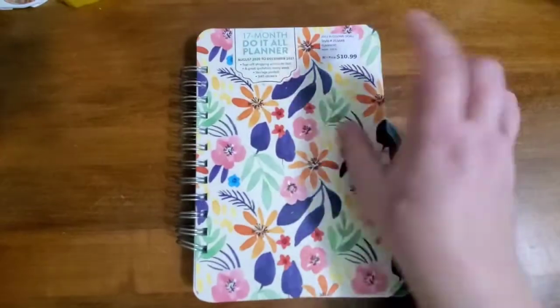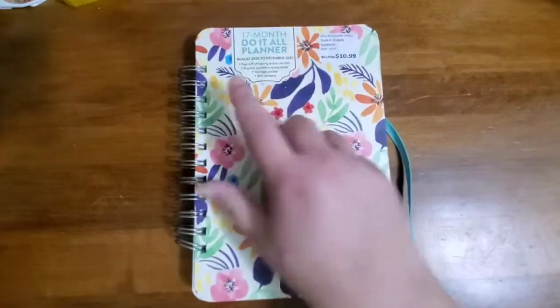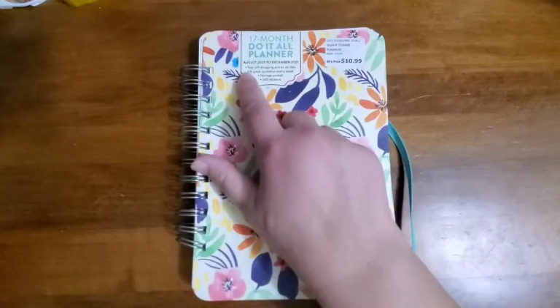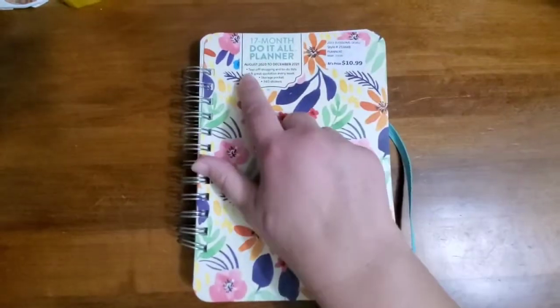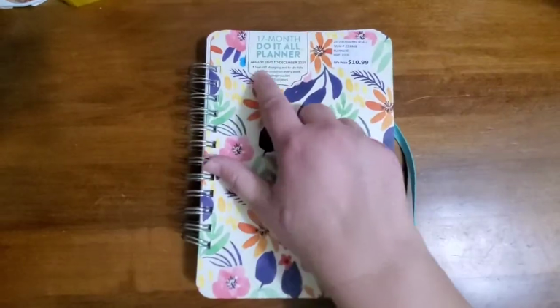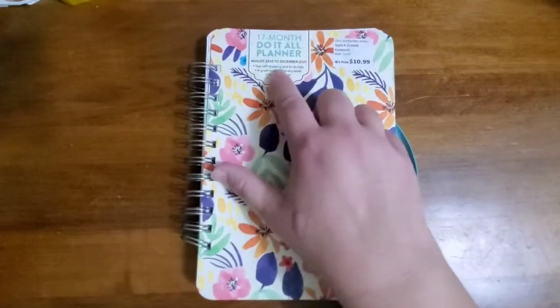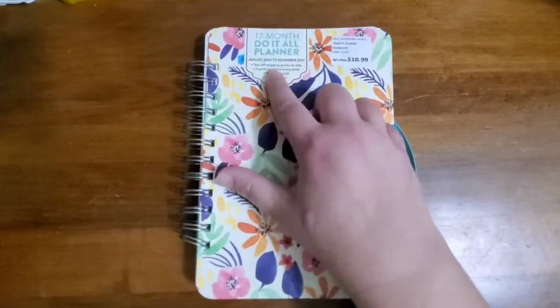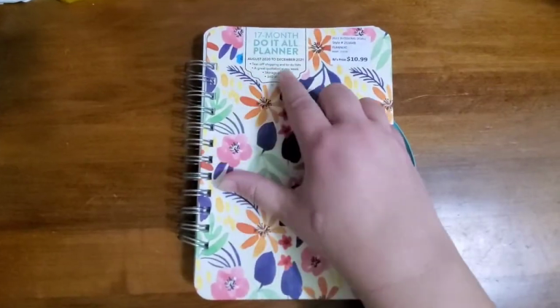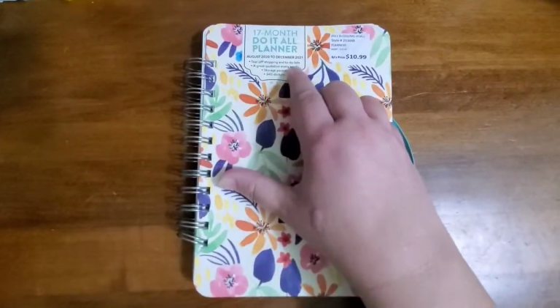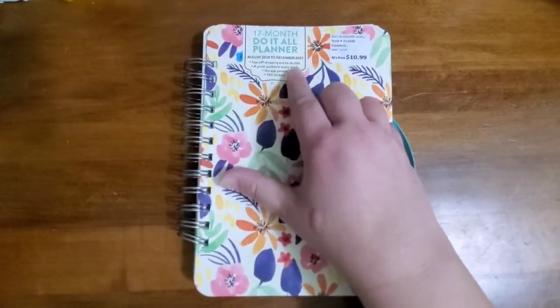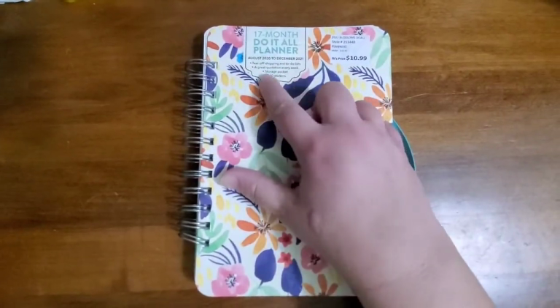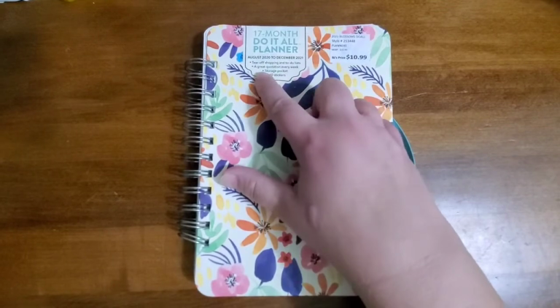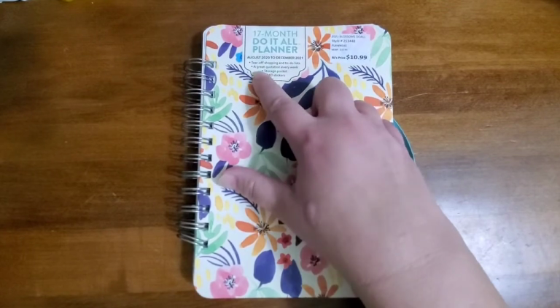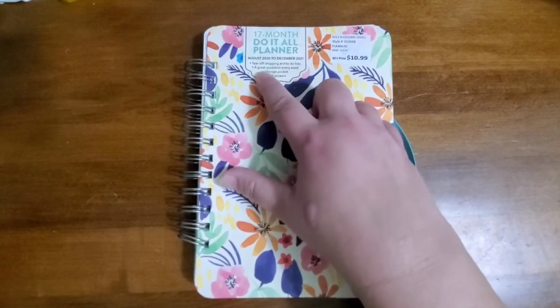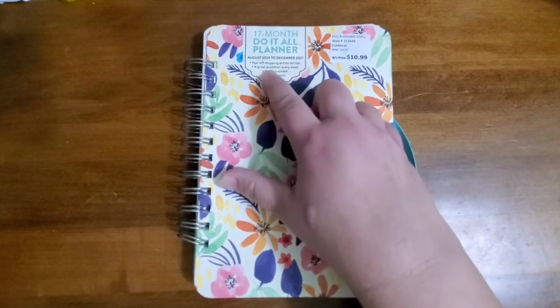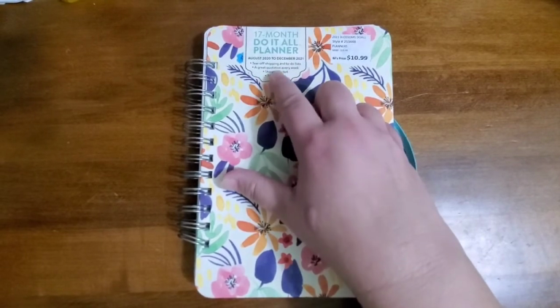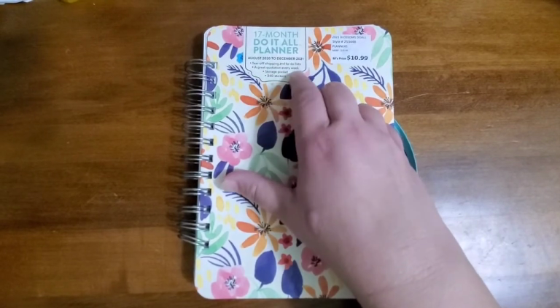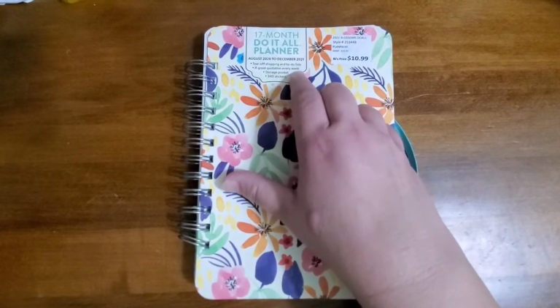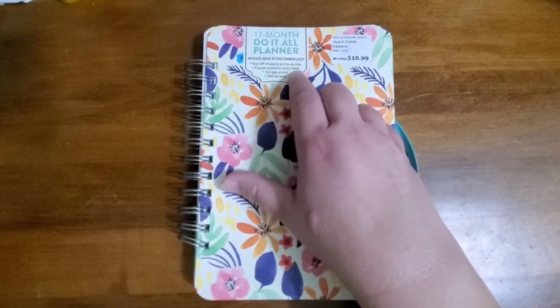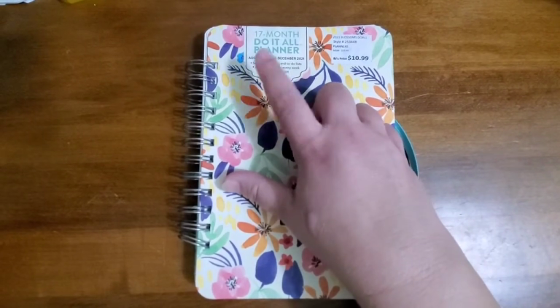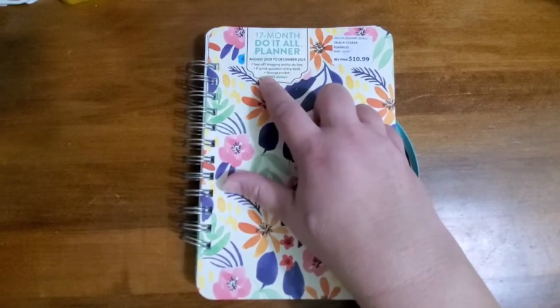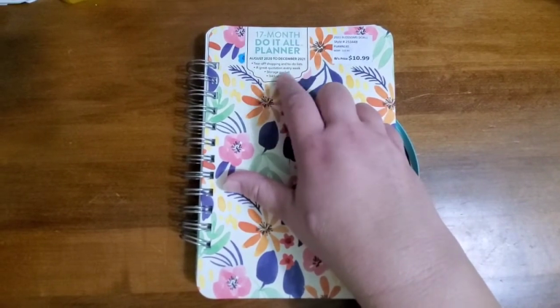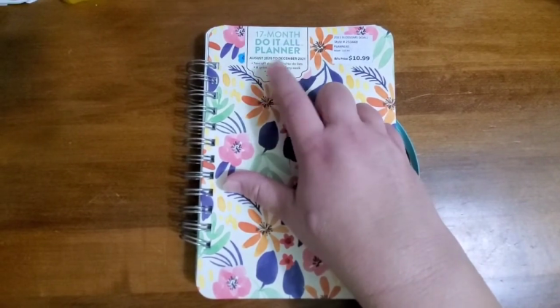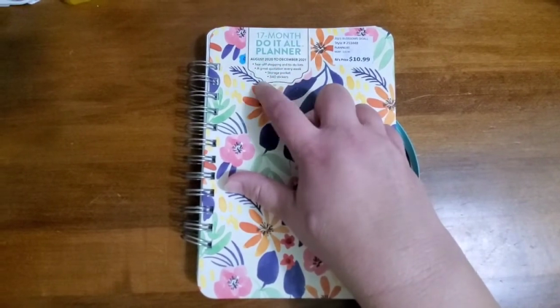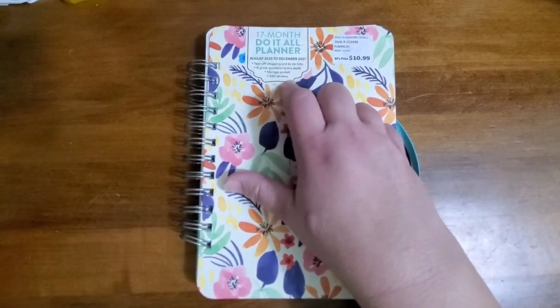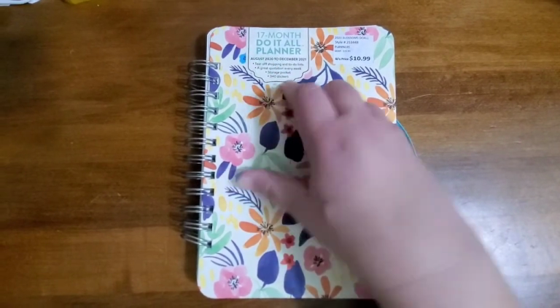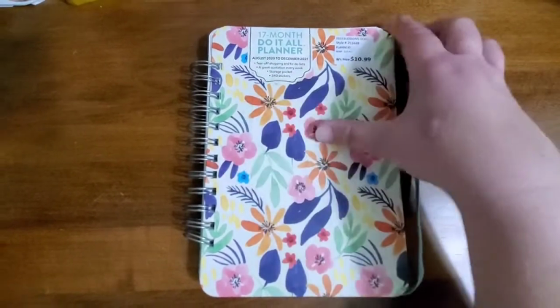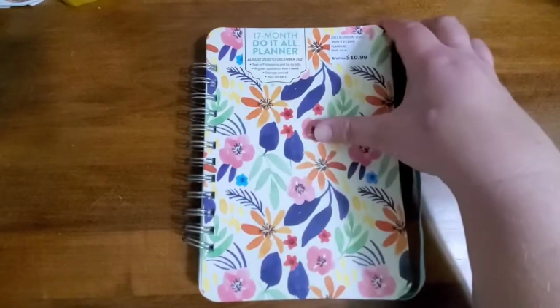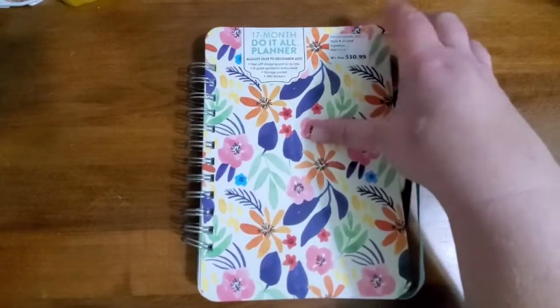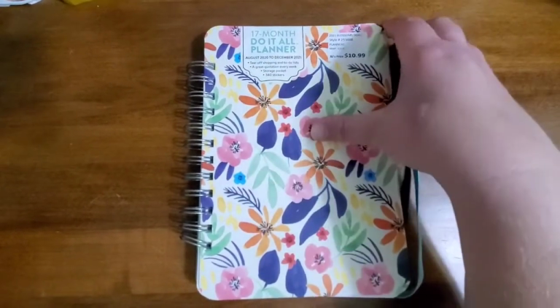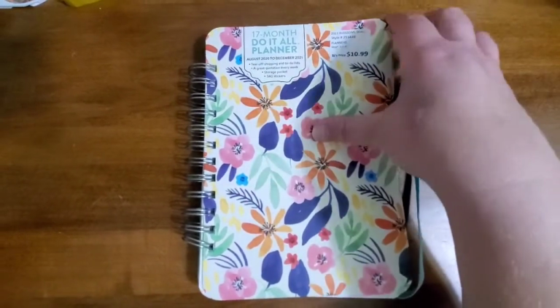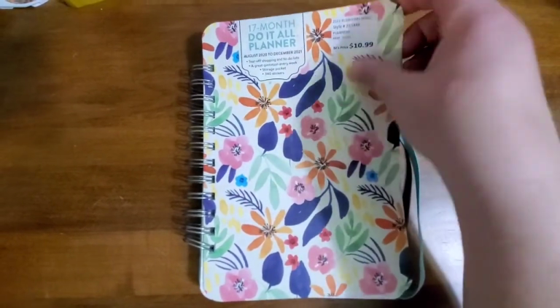It says tear-off shopping and to-do lists, a great quotation every week, storage pocket, and 340 stickers.